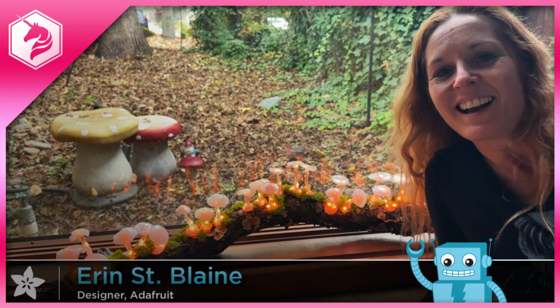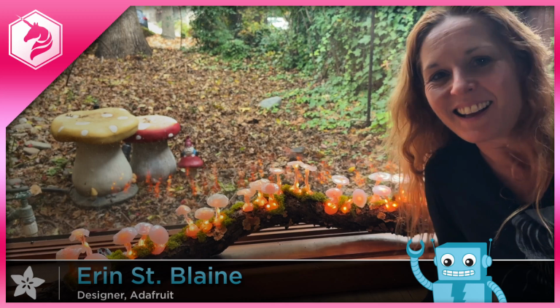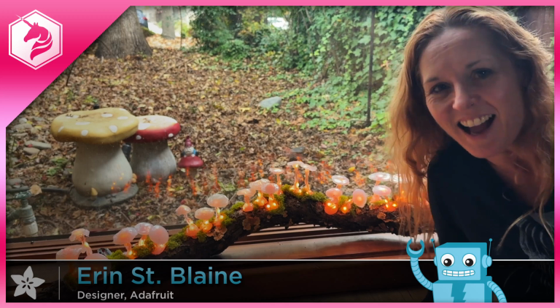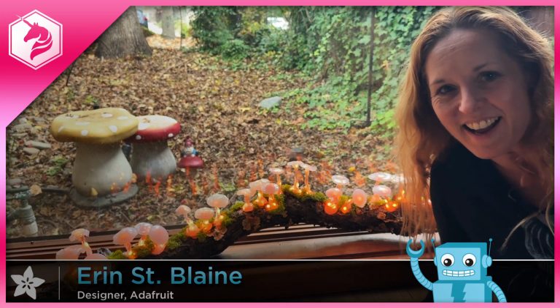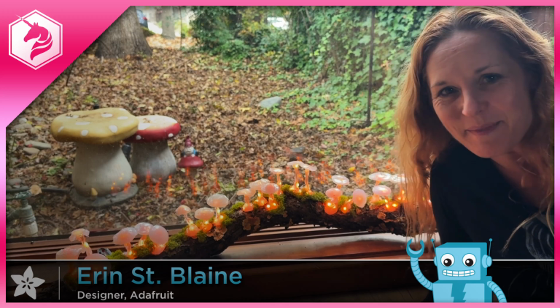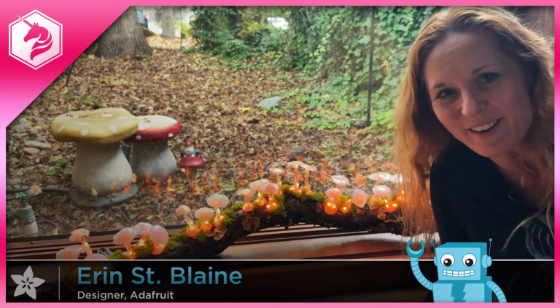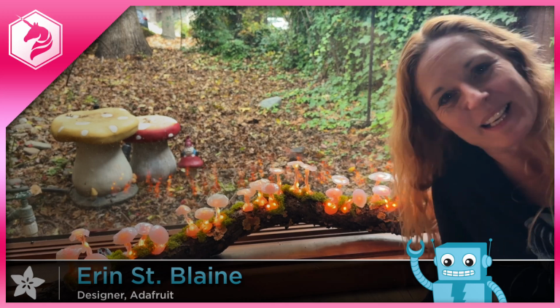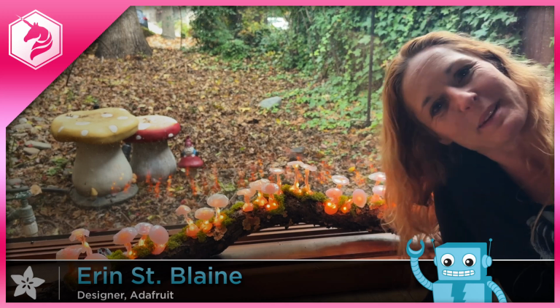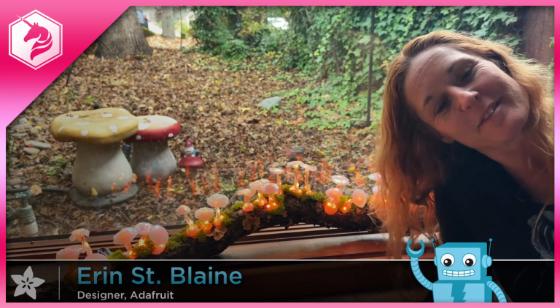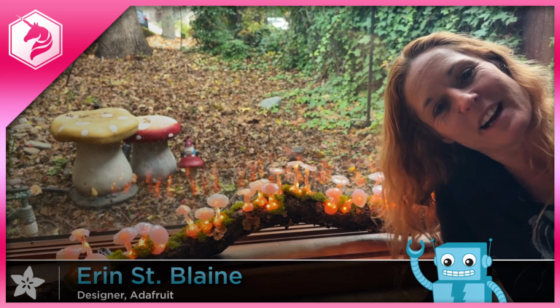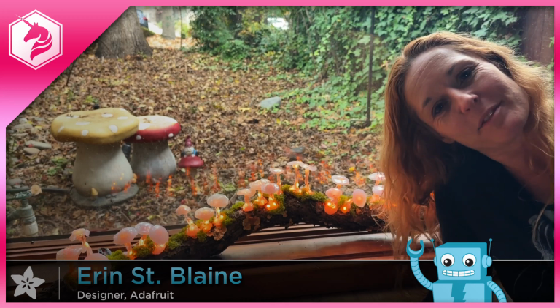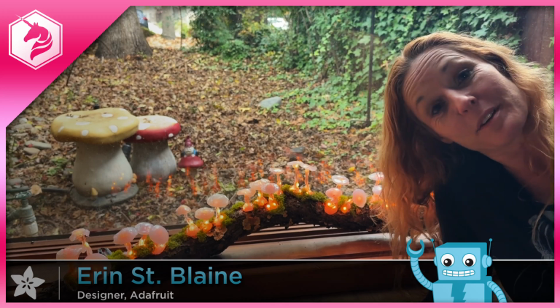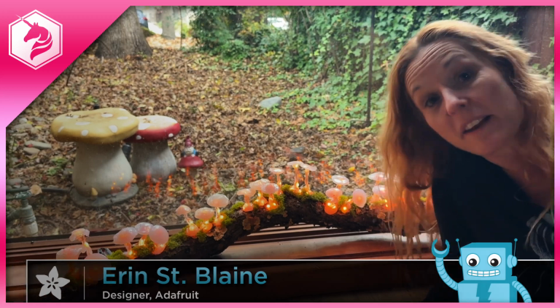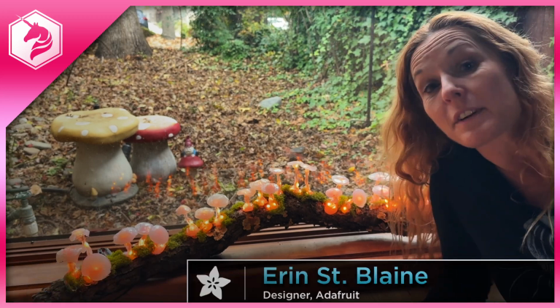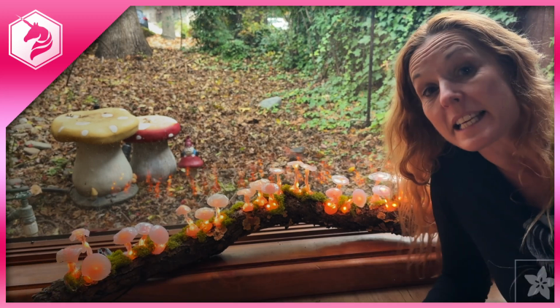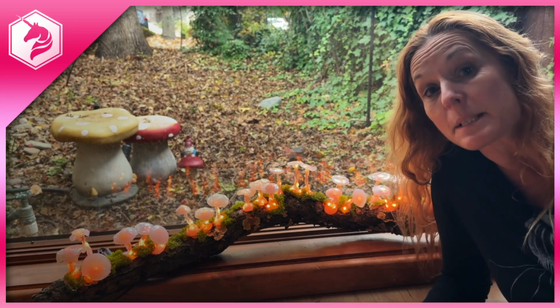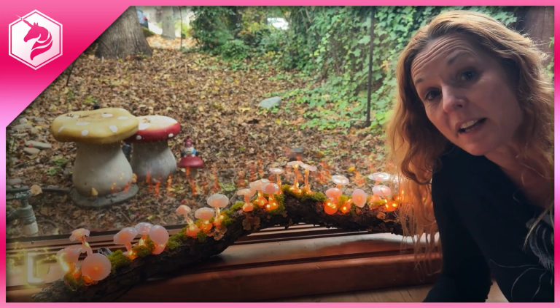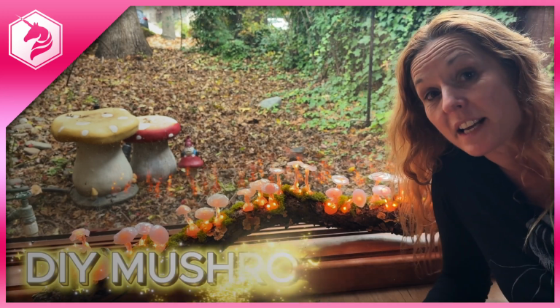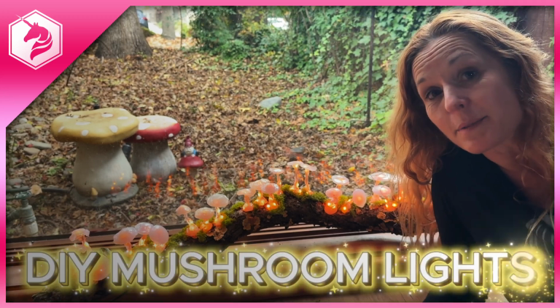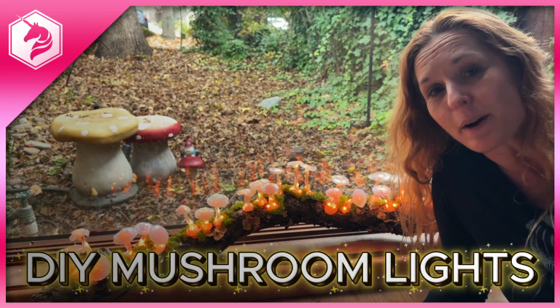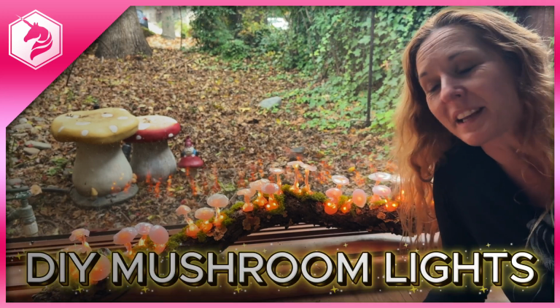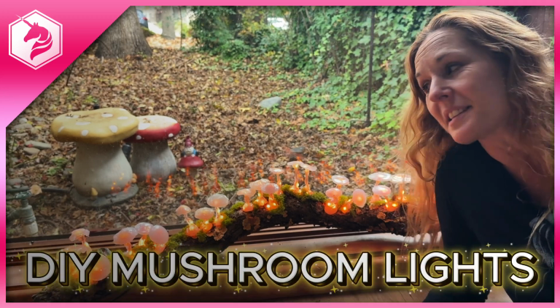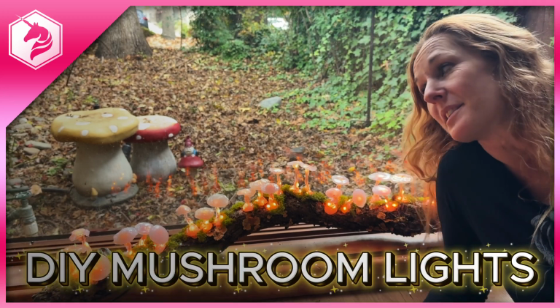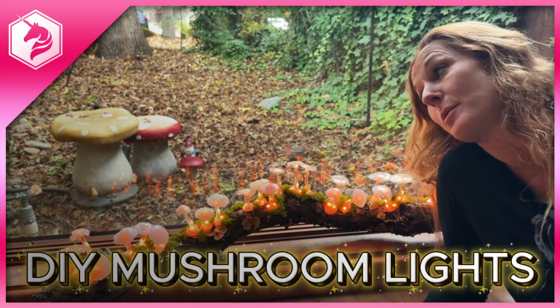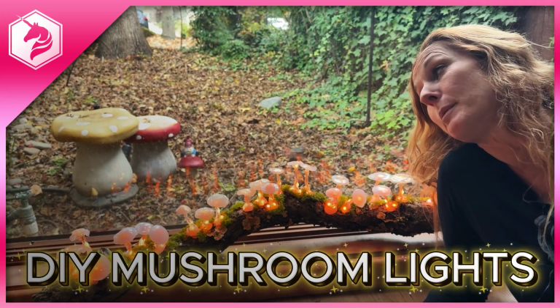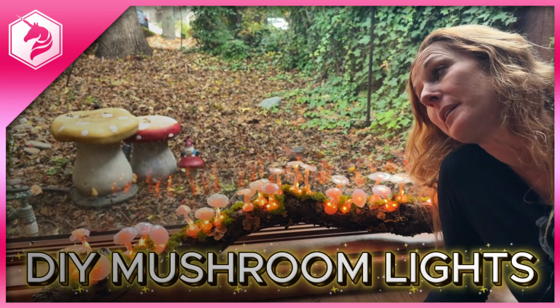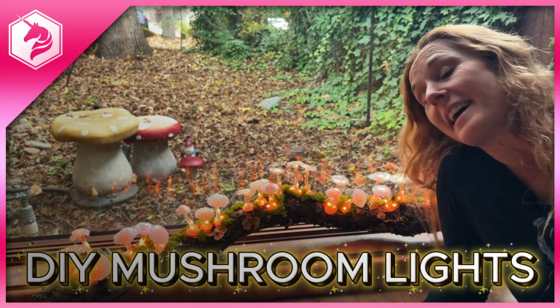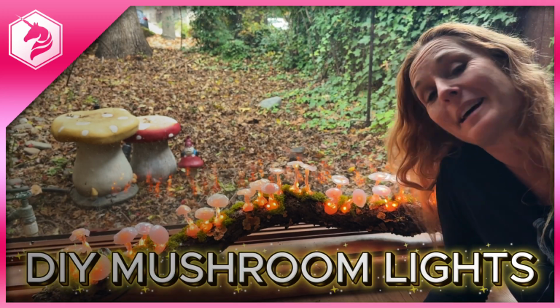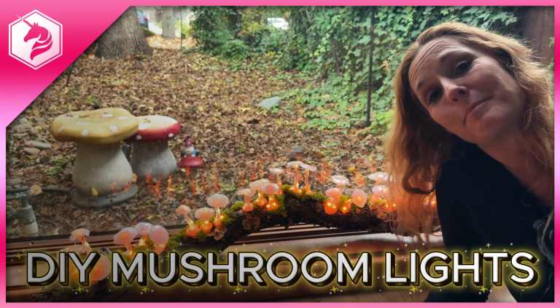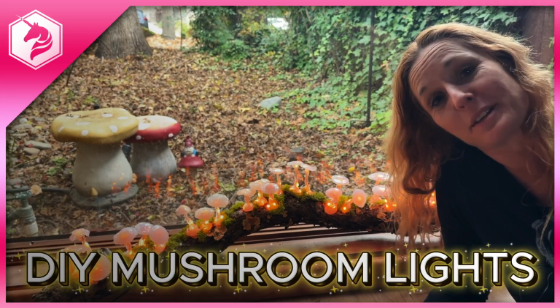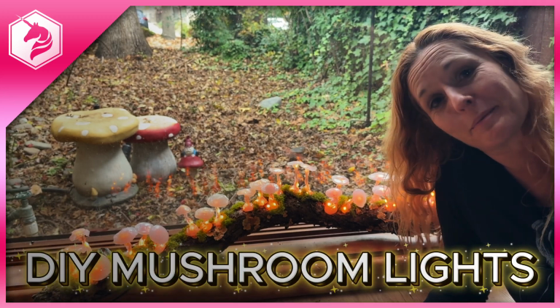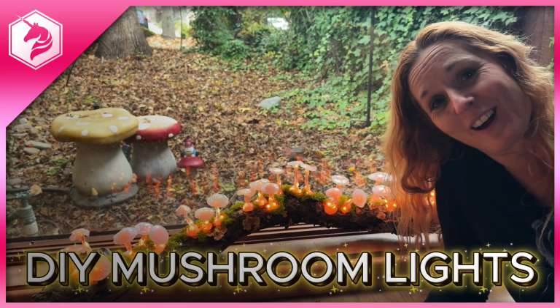Hi, I'm Erin St. Blaine for Adafruit, and for today's project, we are making this adorable, light-up mushroom mom.